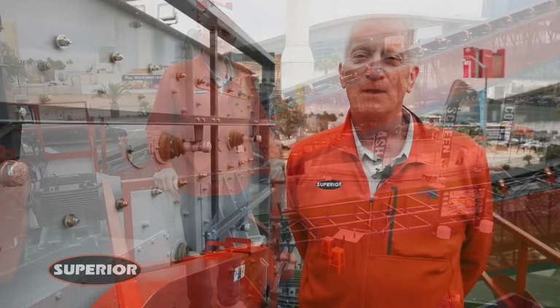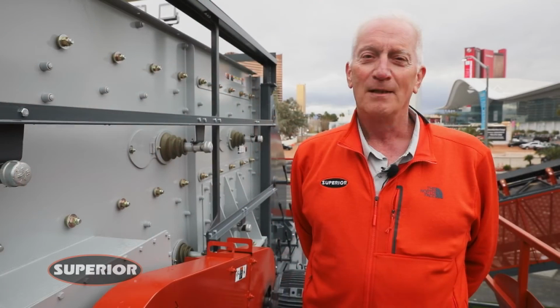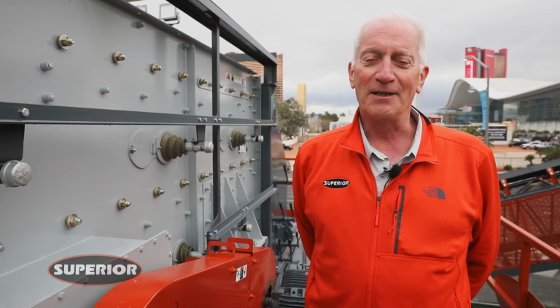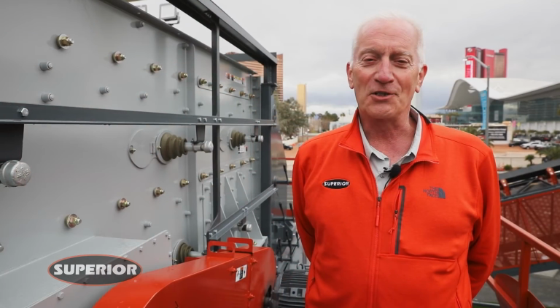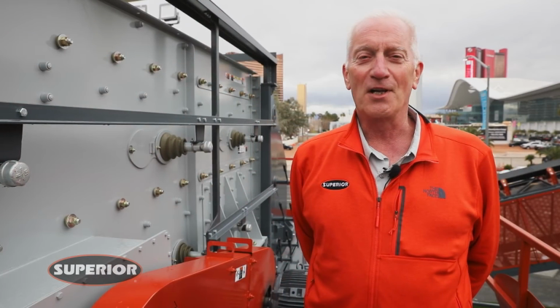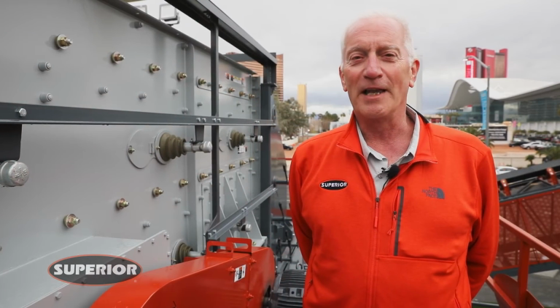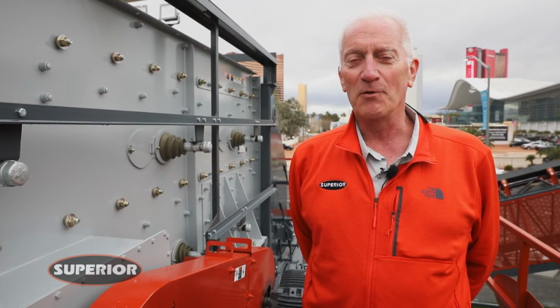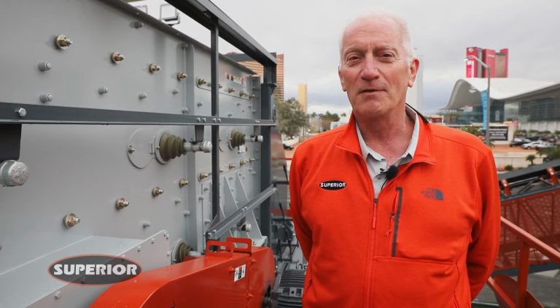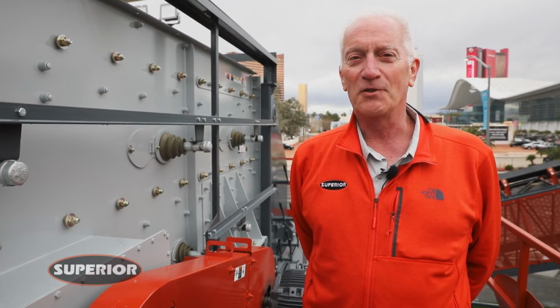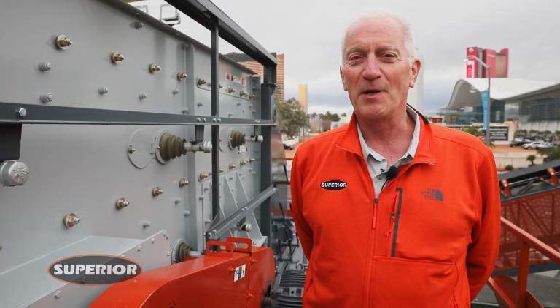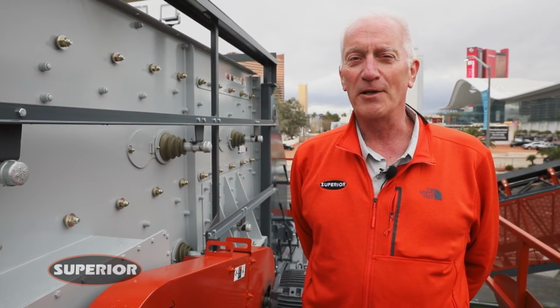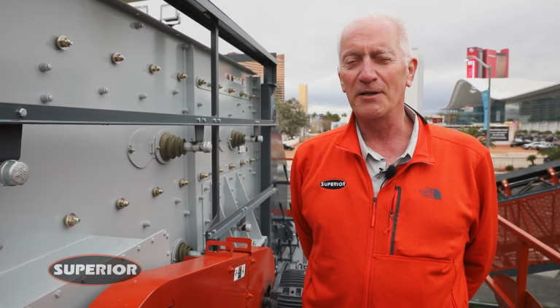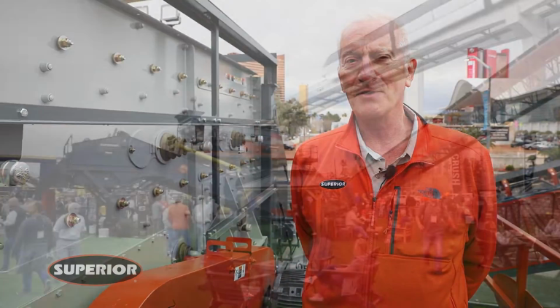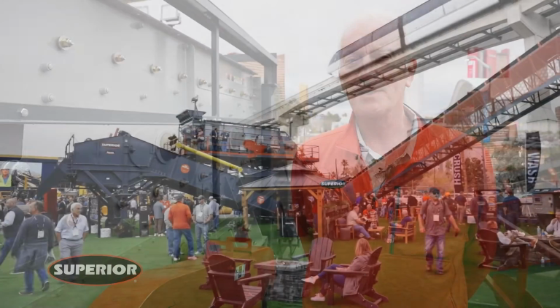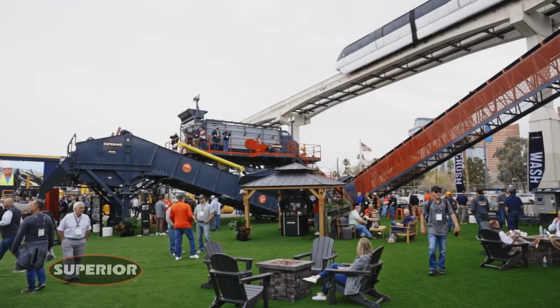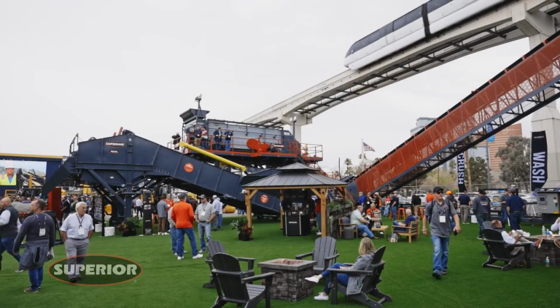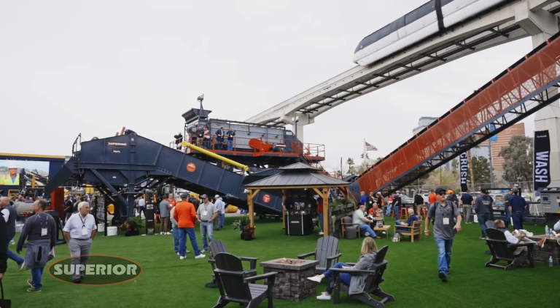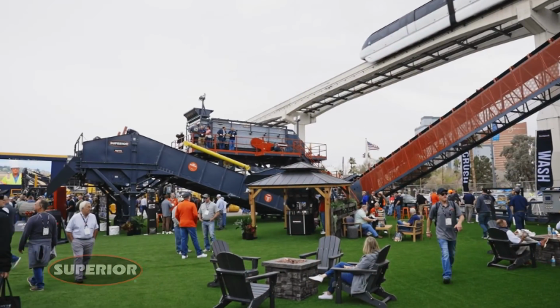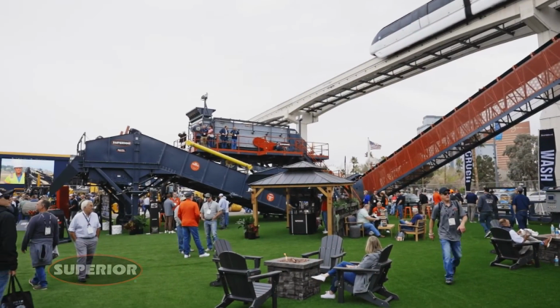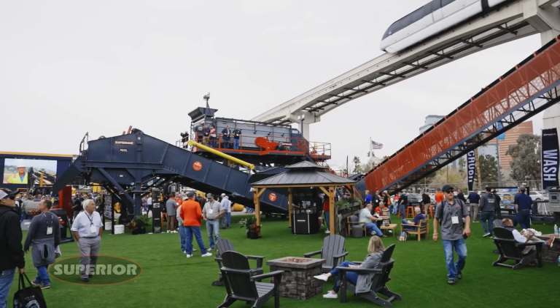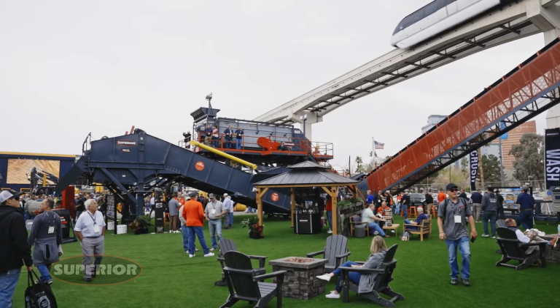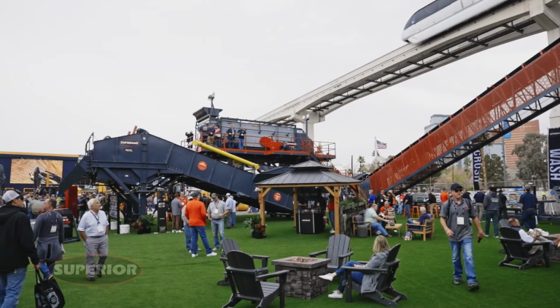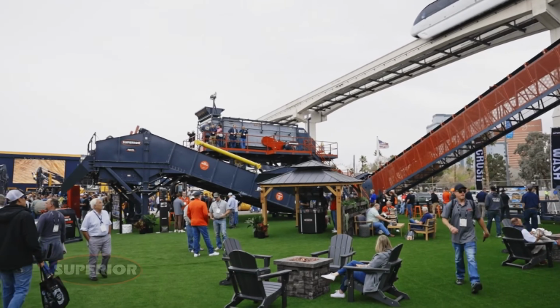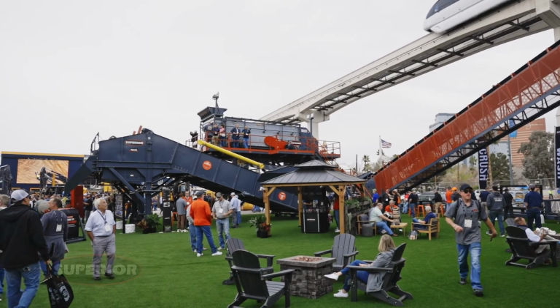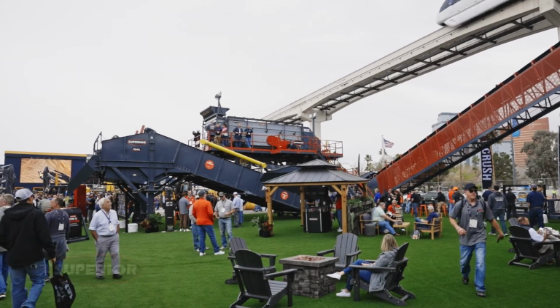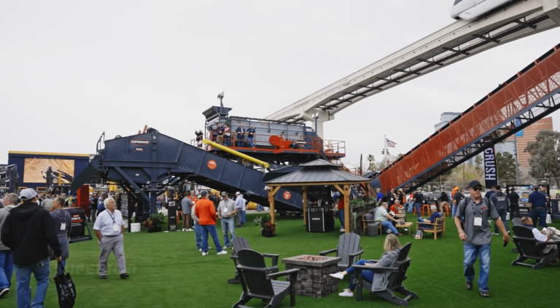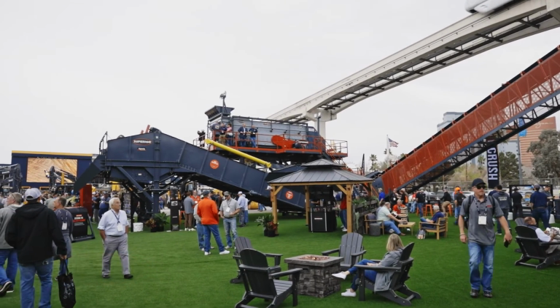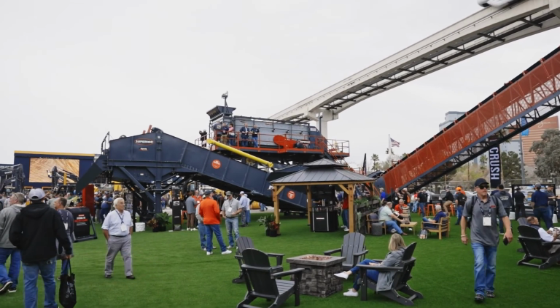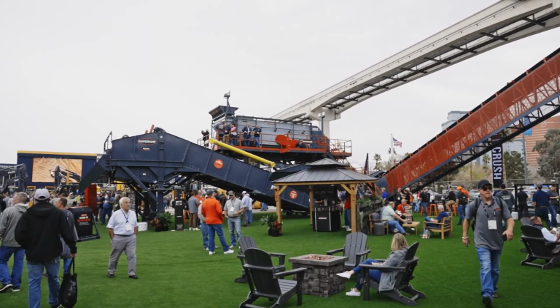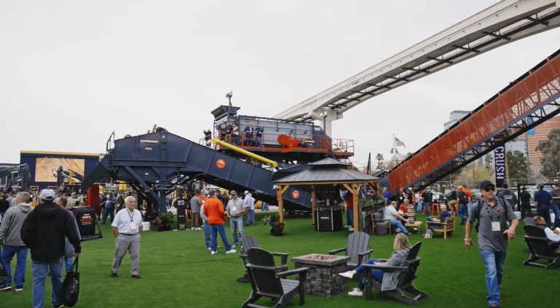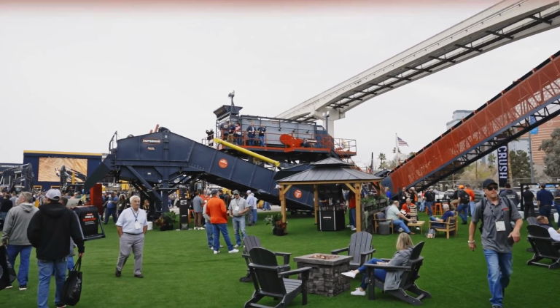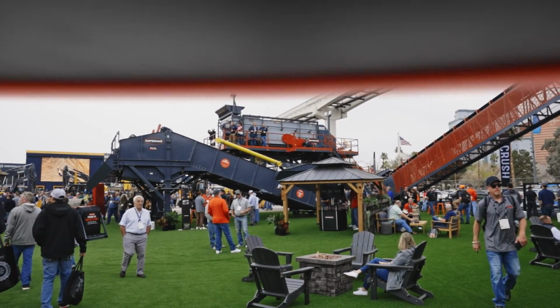Again, this is Doug Lambert with Superior Industries showing you around the 8x20 Fusion platform.